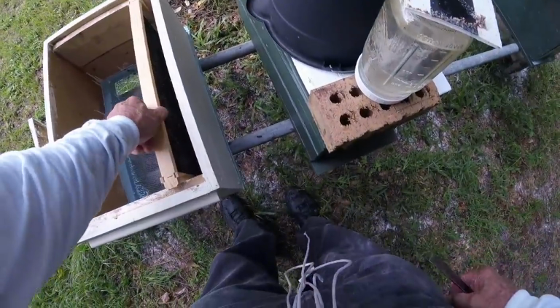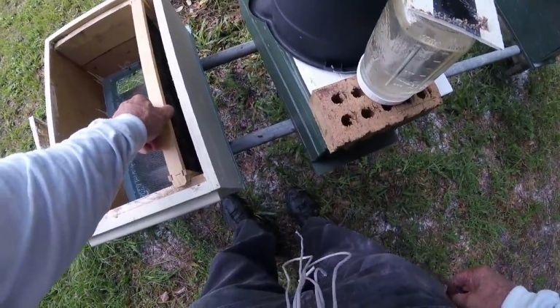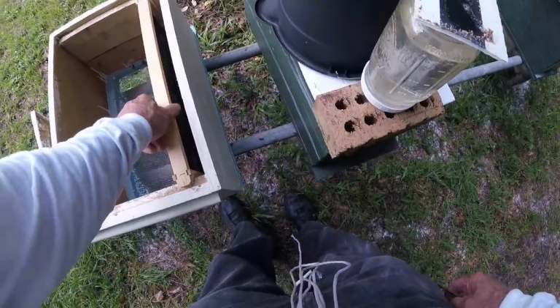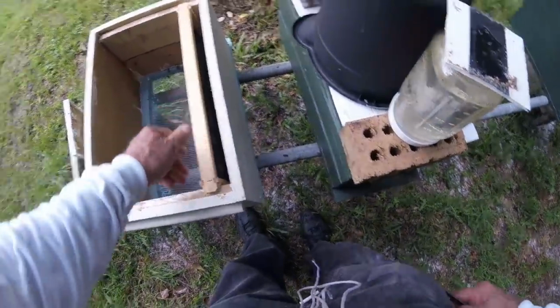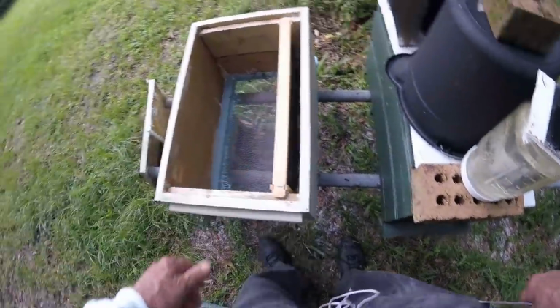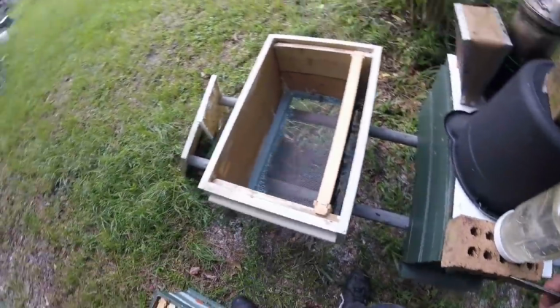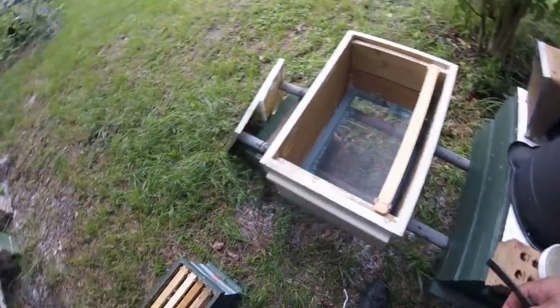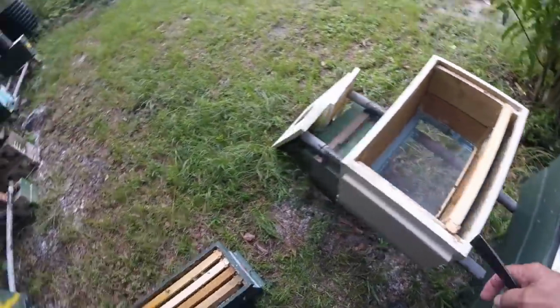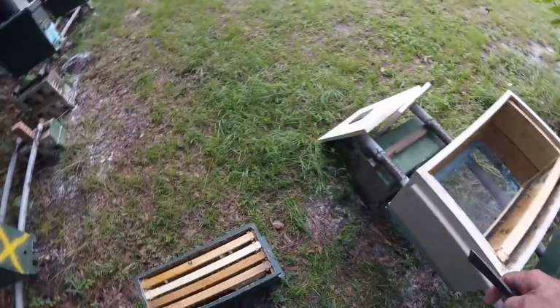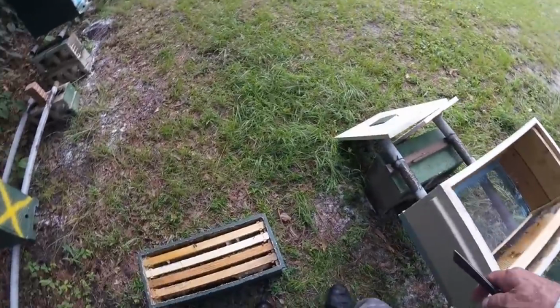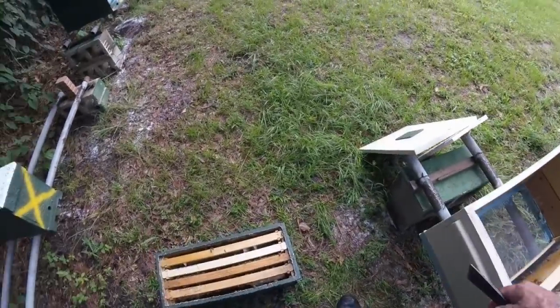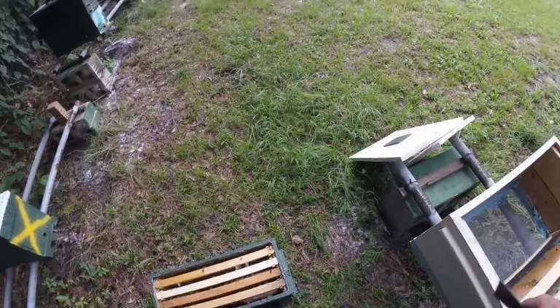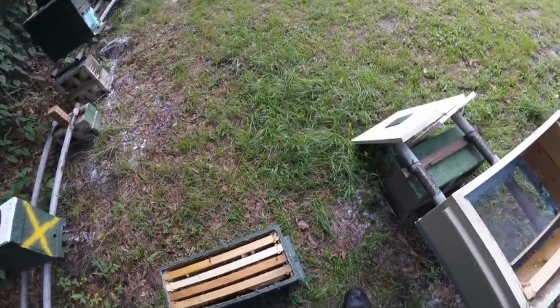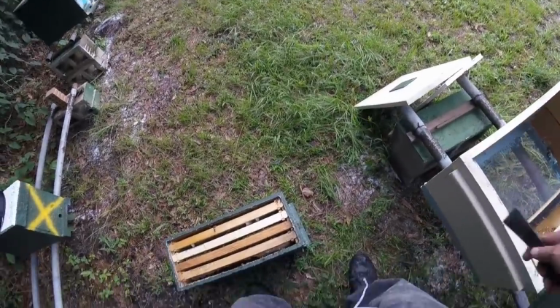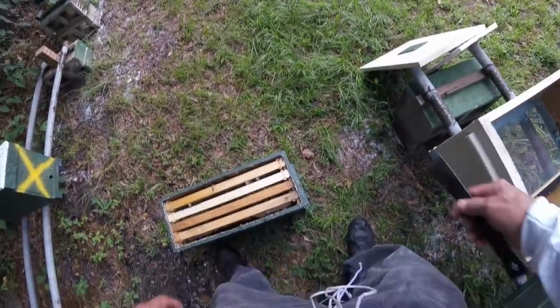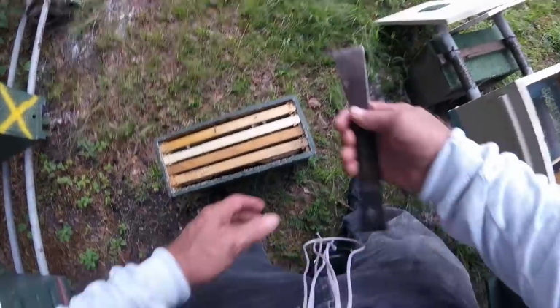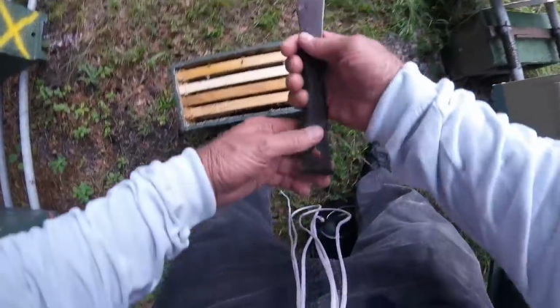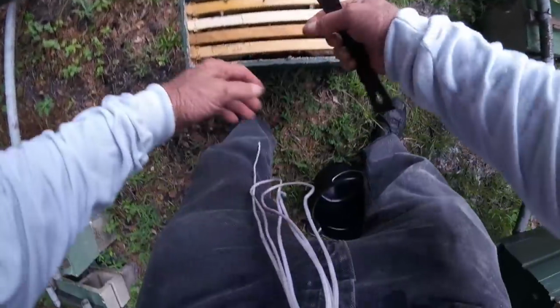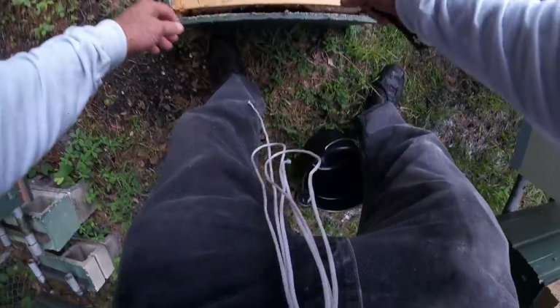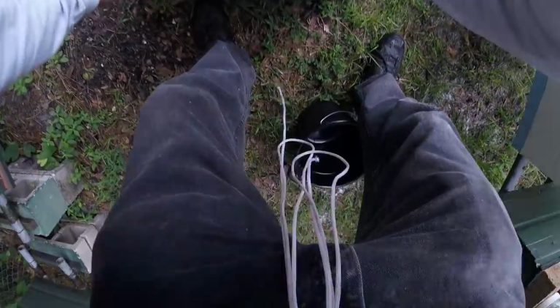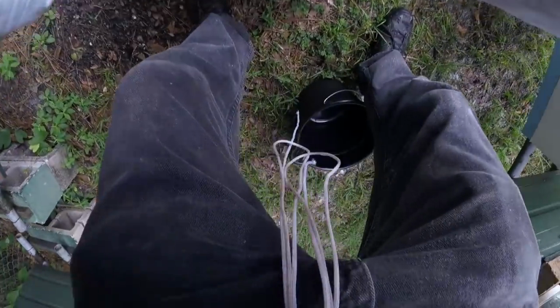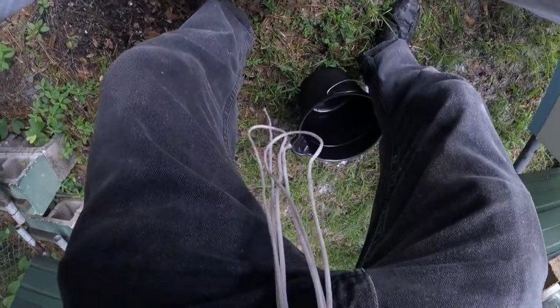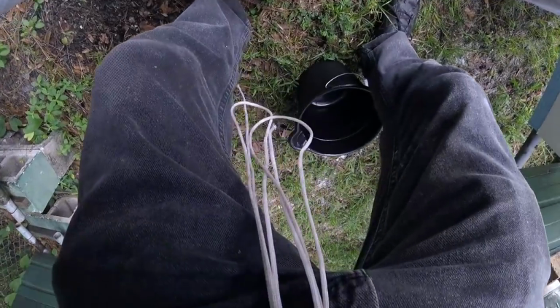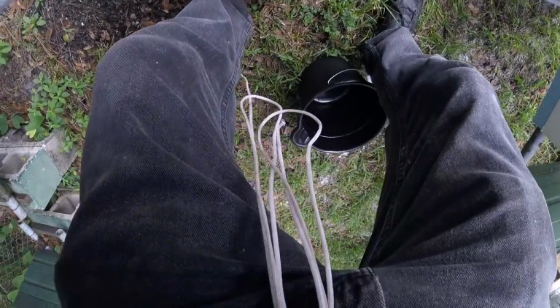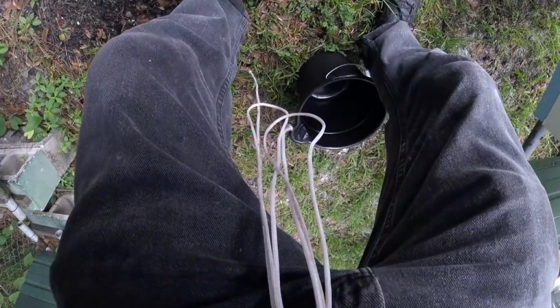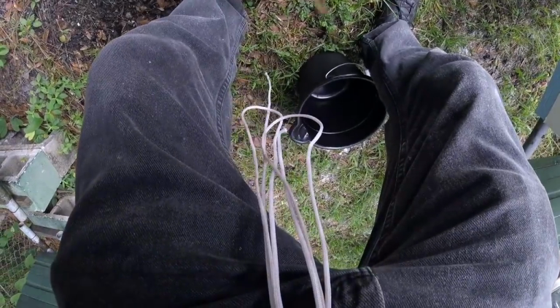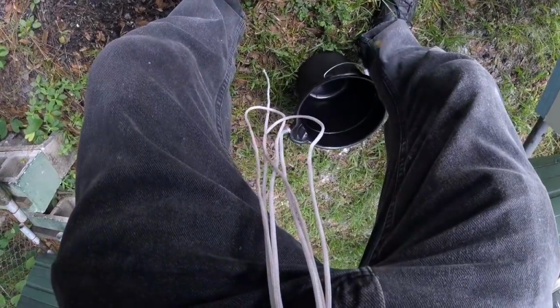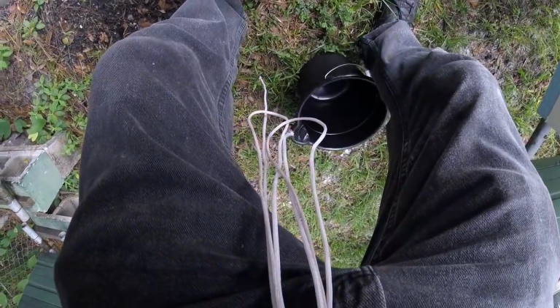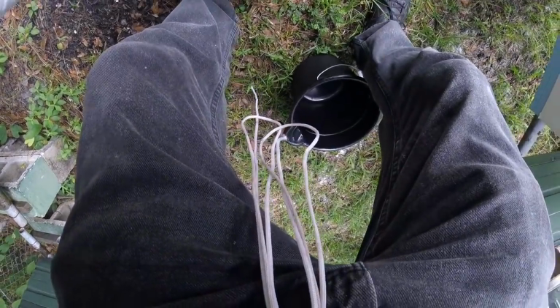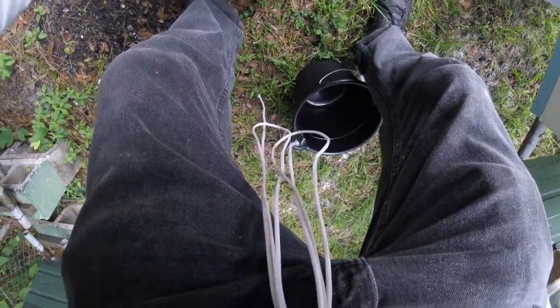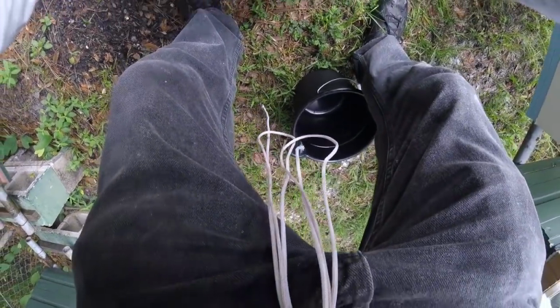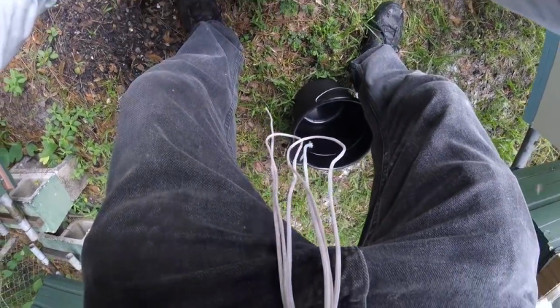Okay, got our eight-frame box here — let's get these guys transferred over.